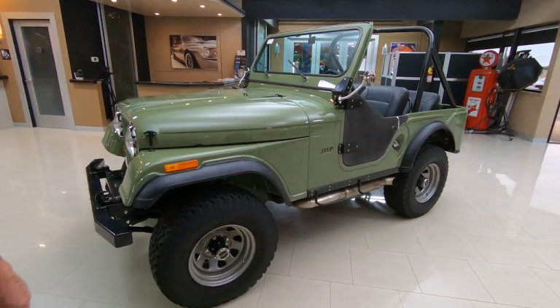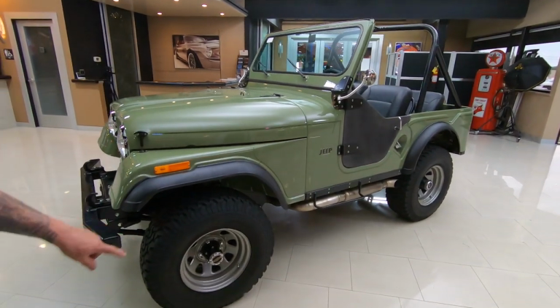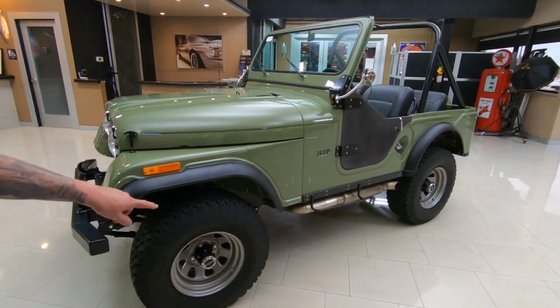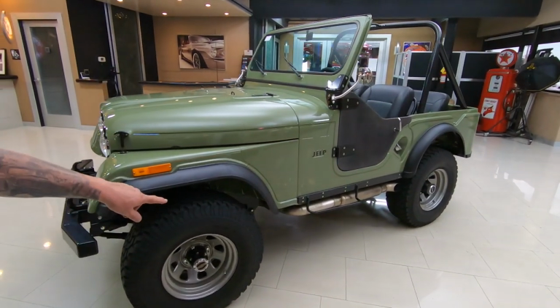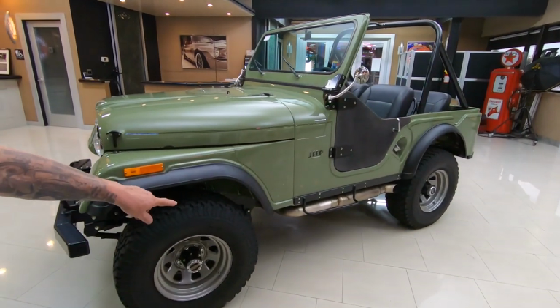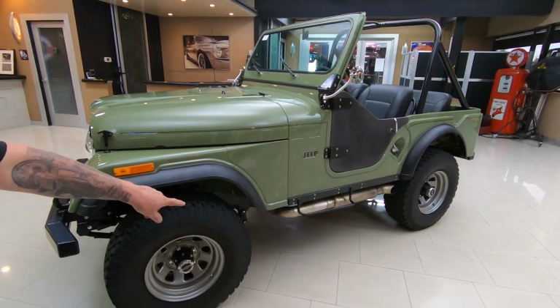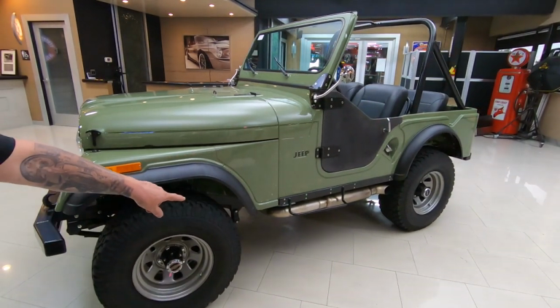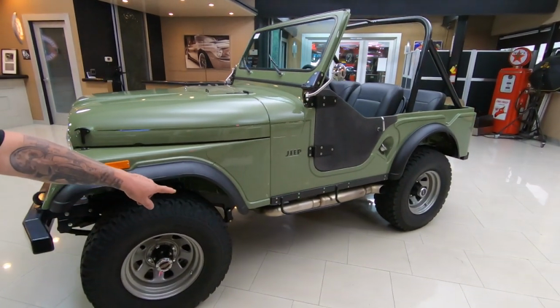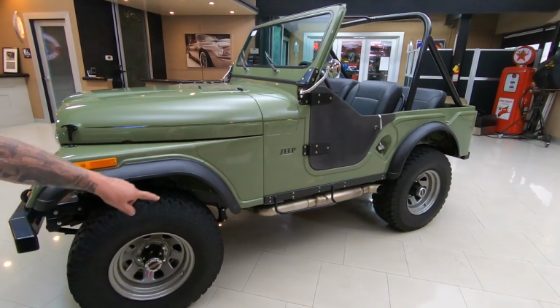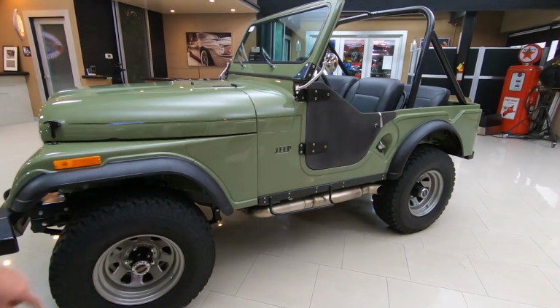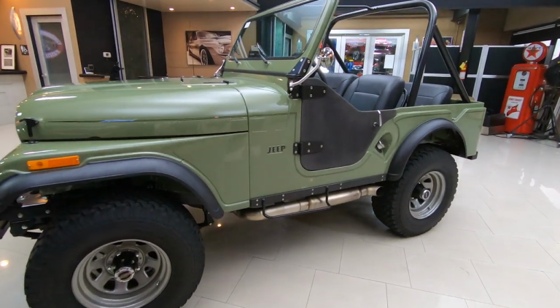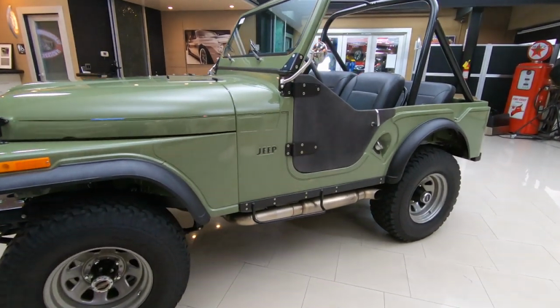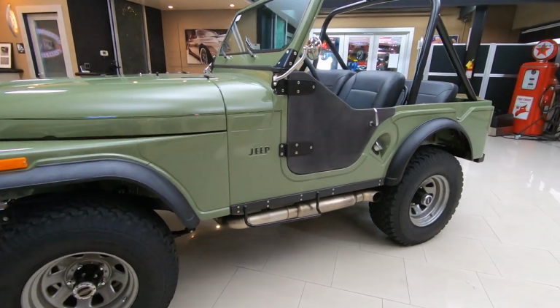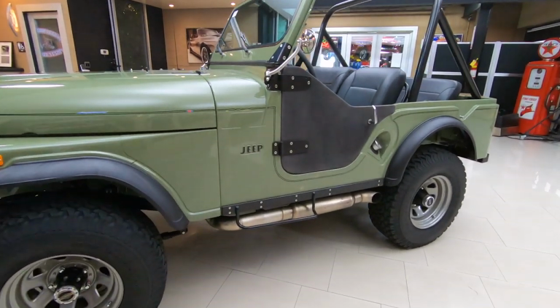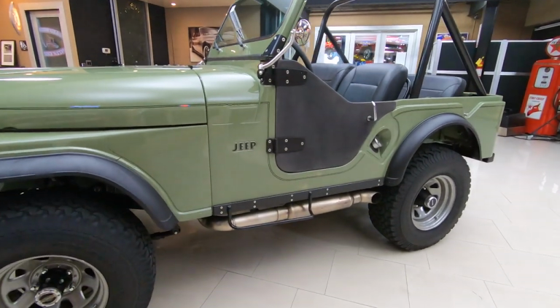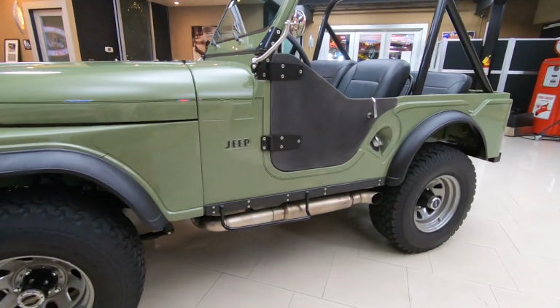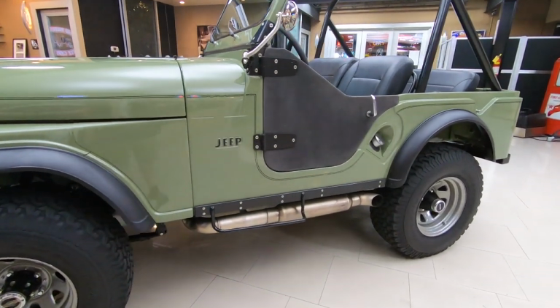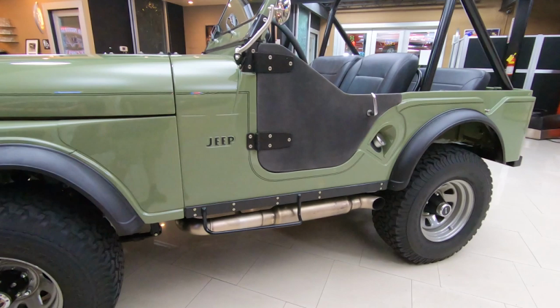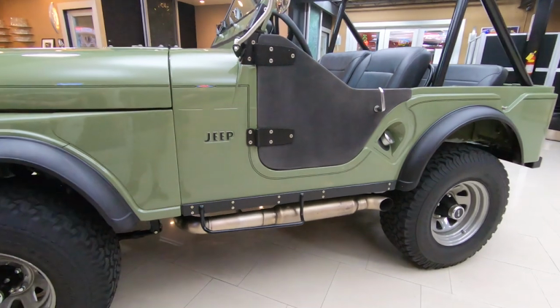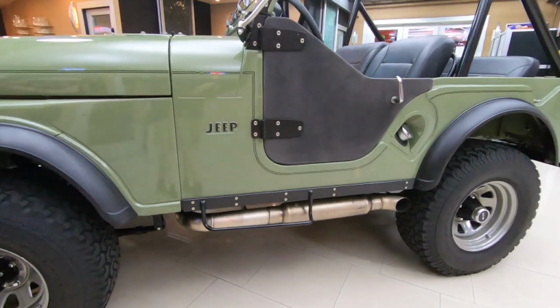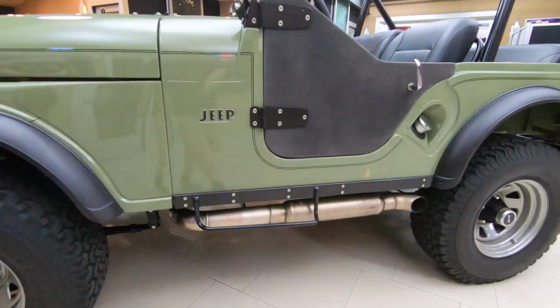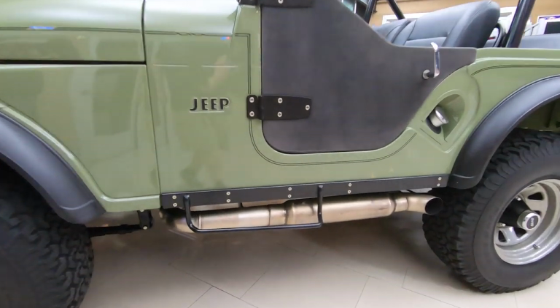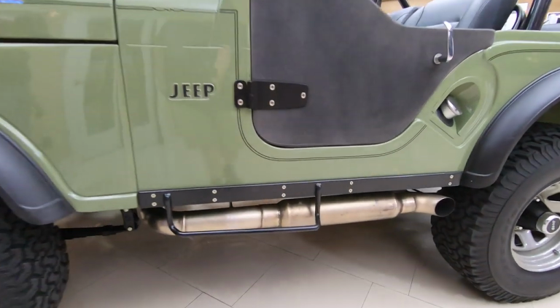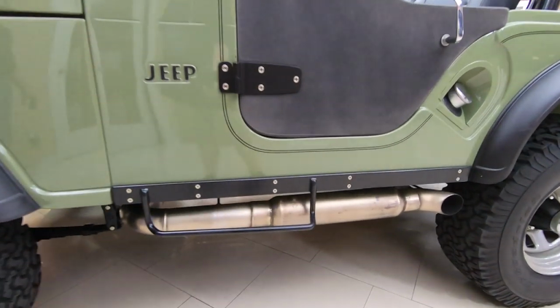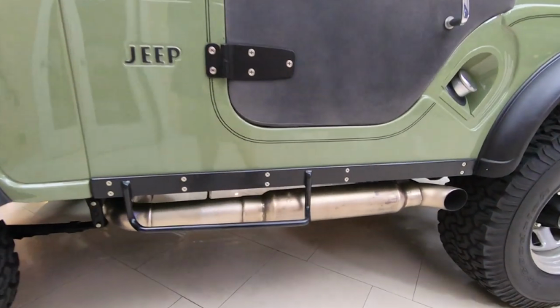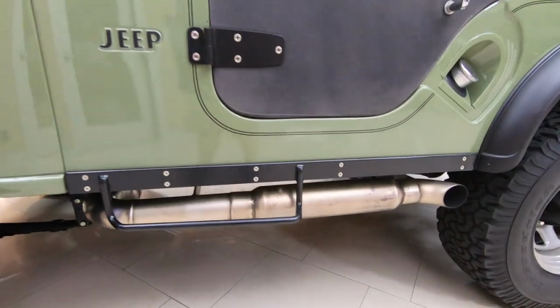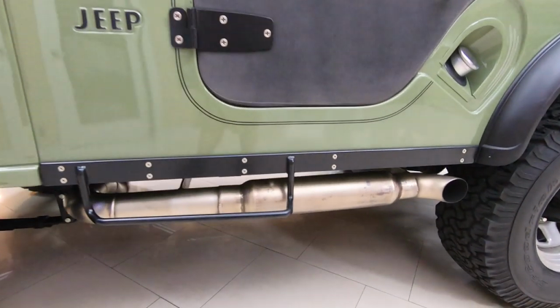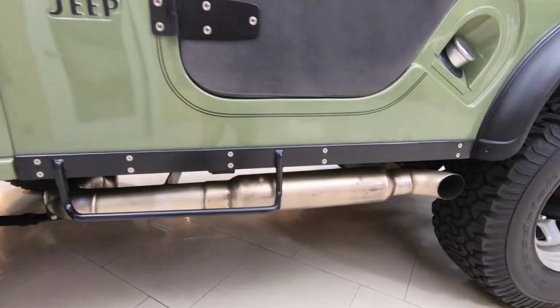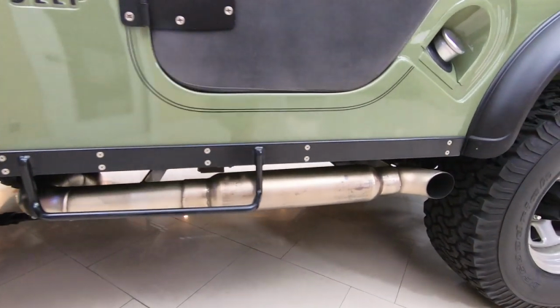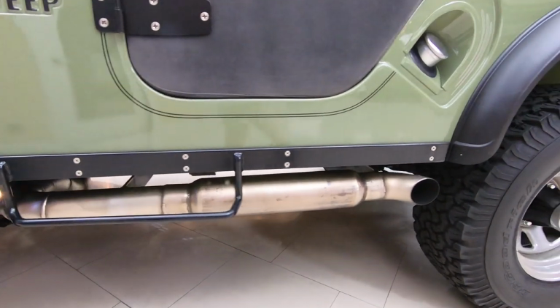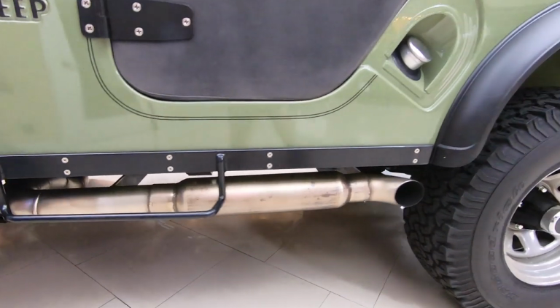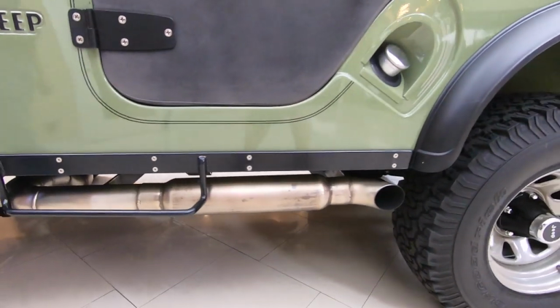Look at them side pipes — all stainless, all TIG welded together. It sounds amazing.